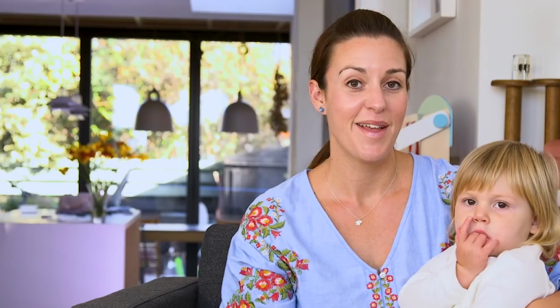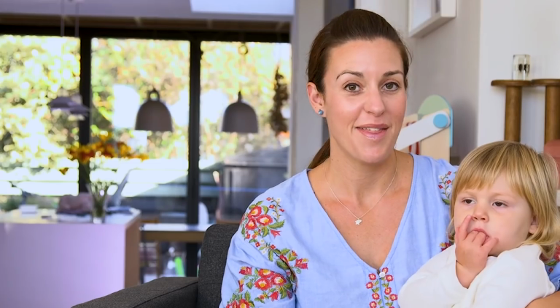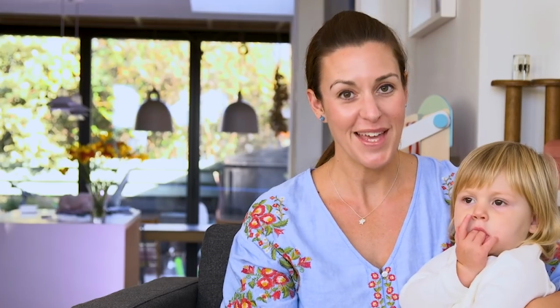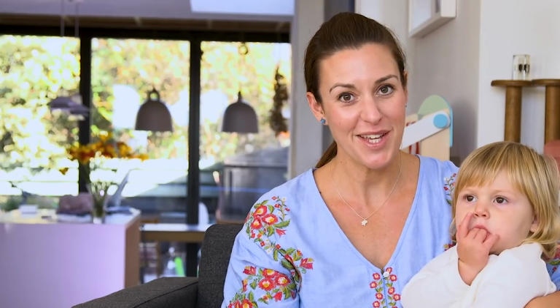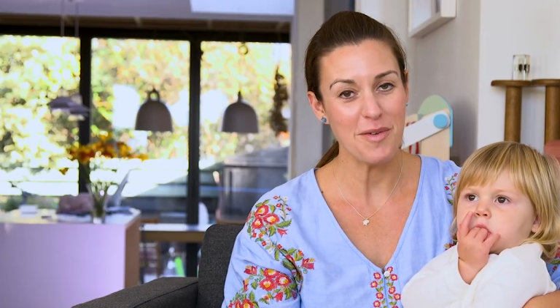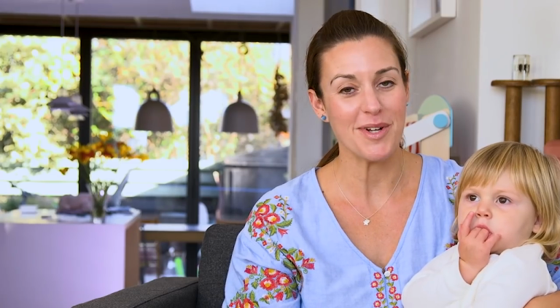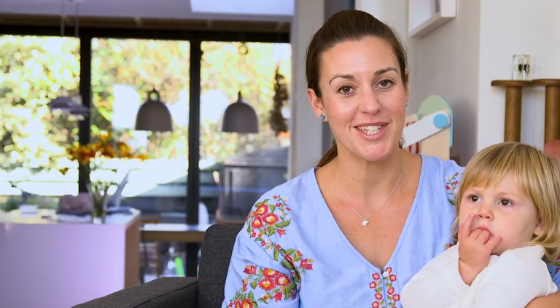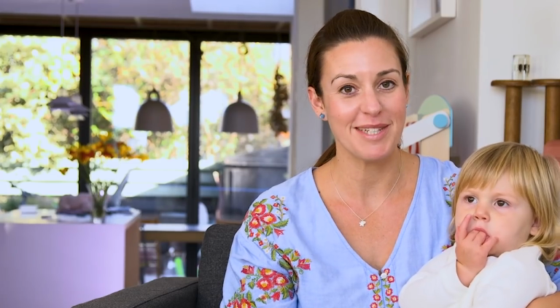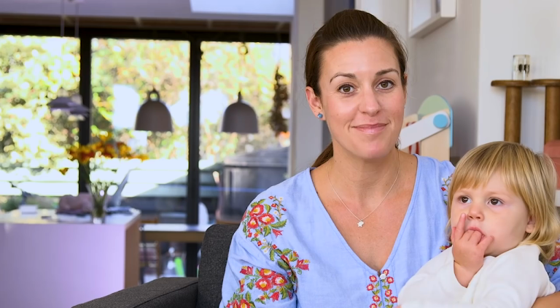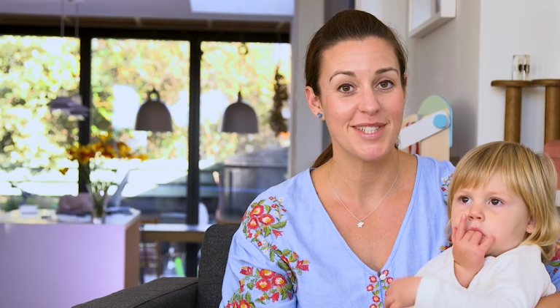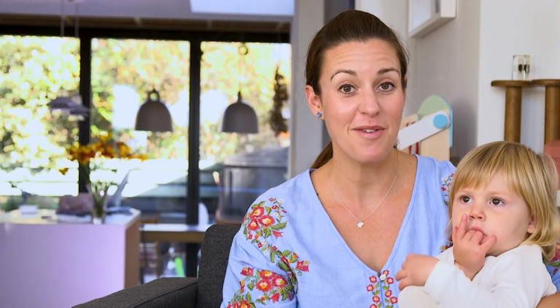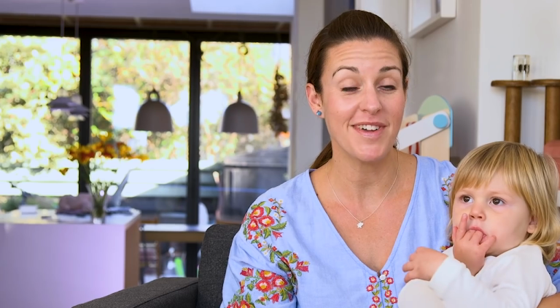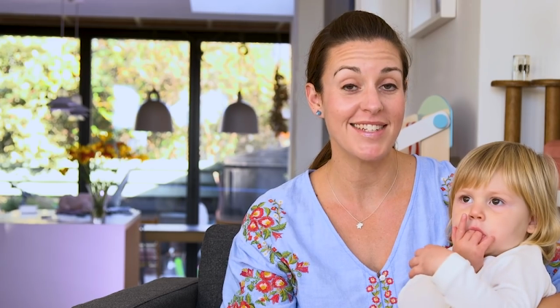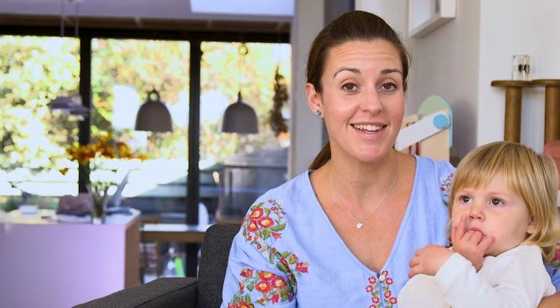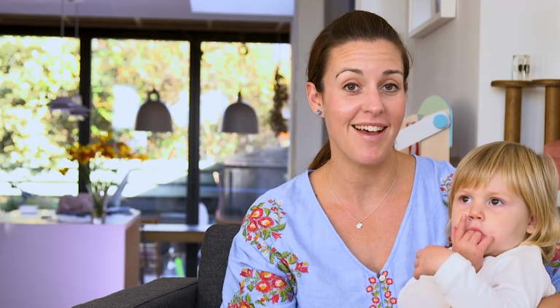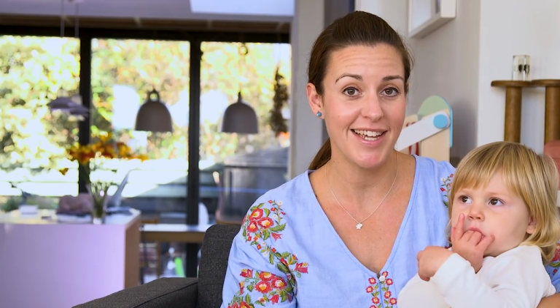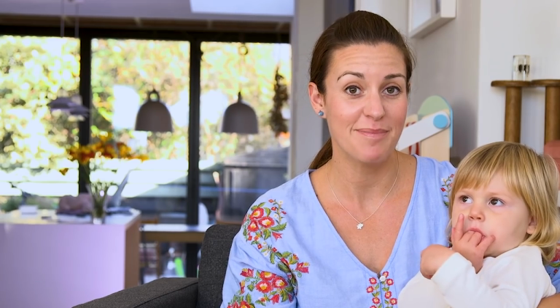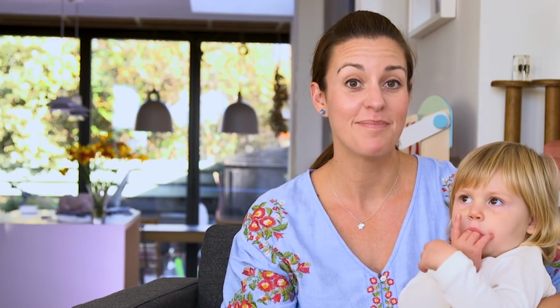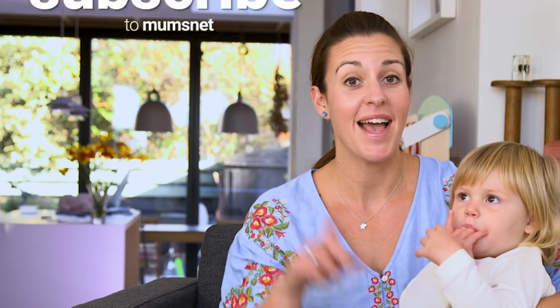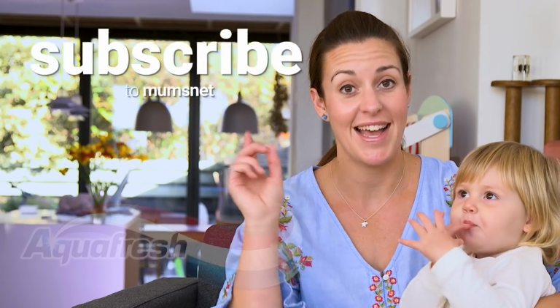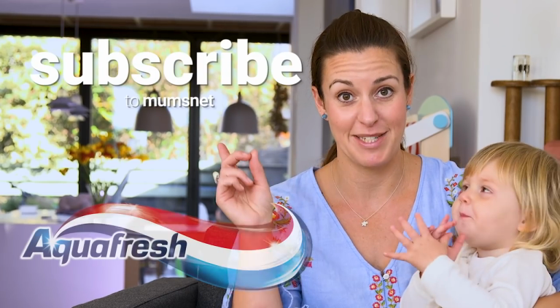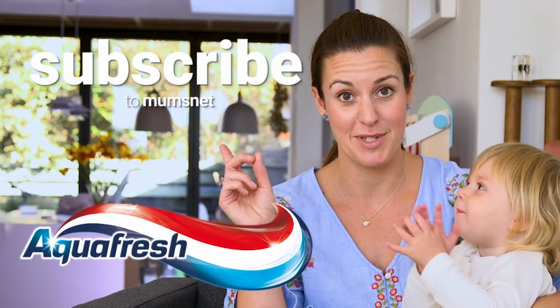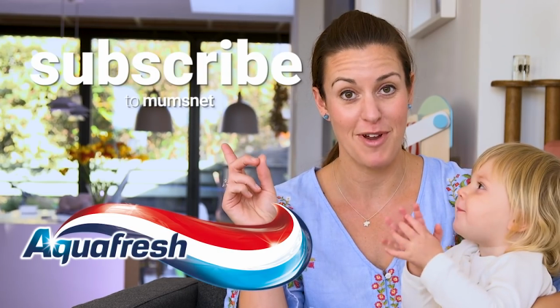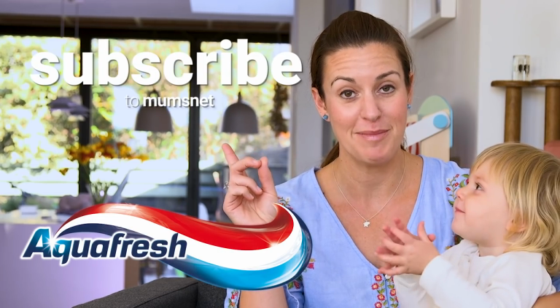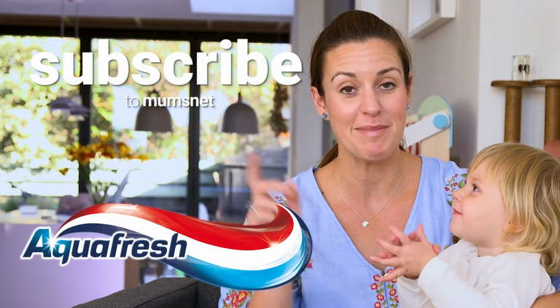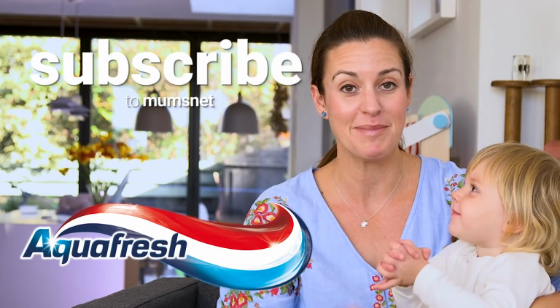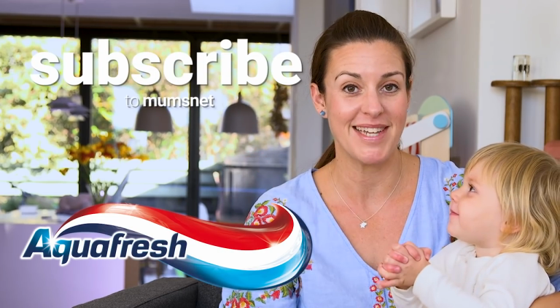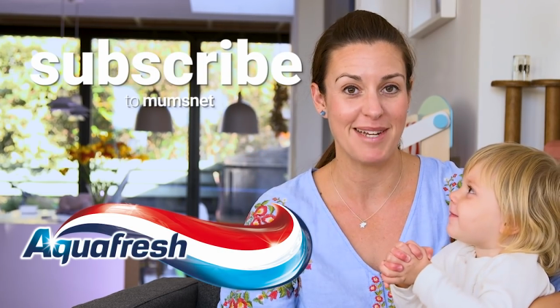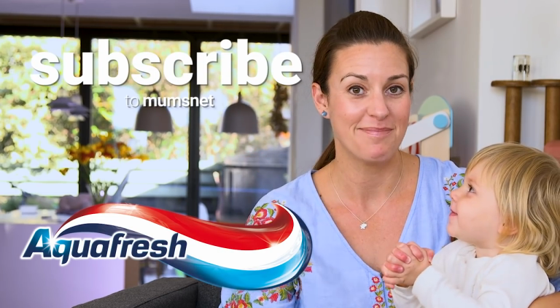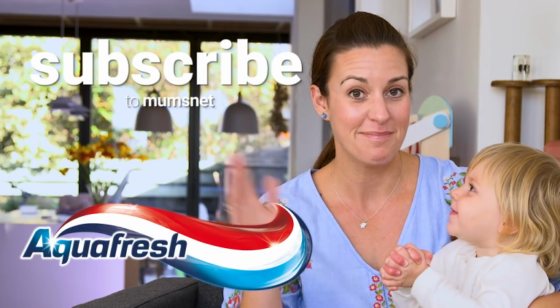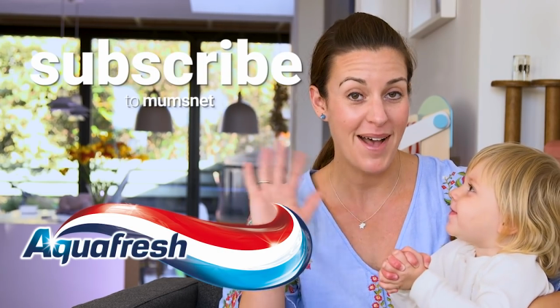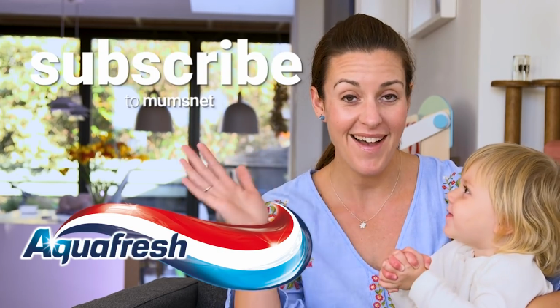Thank you for watching. Don't forget to like and subscribe to Mumsnet. Bye.